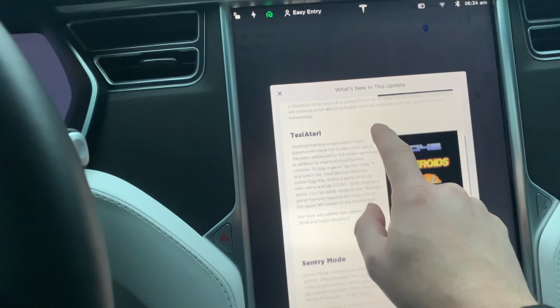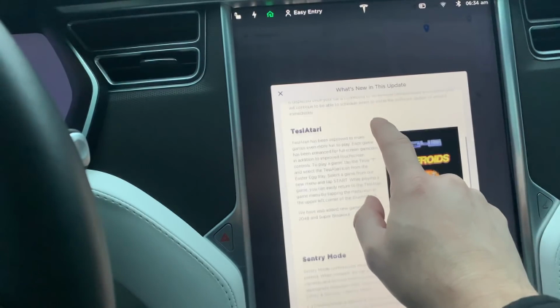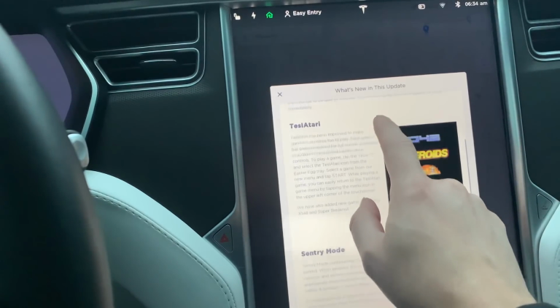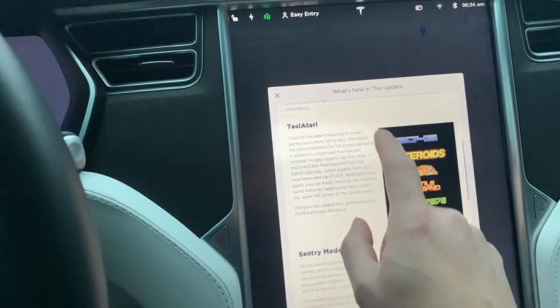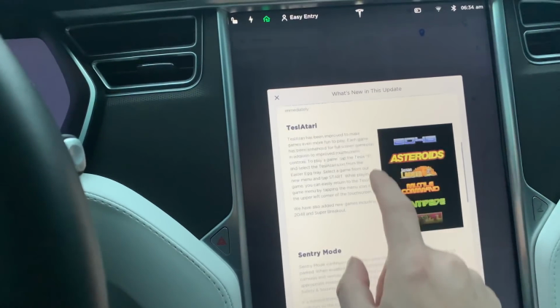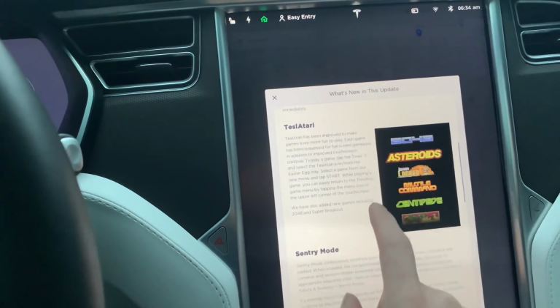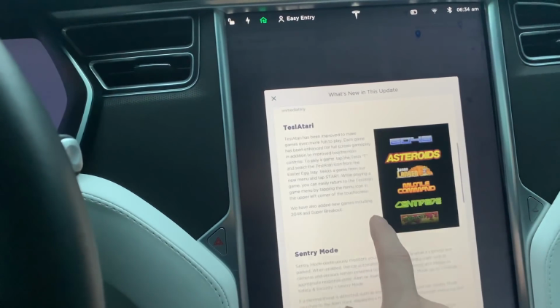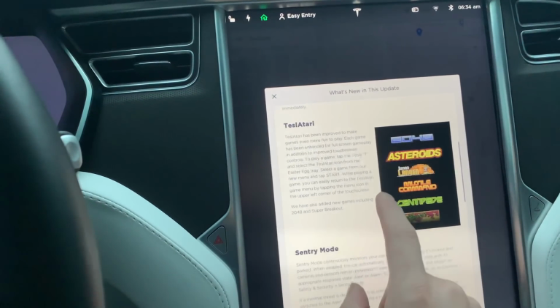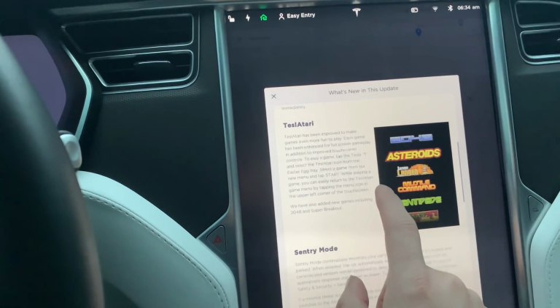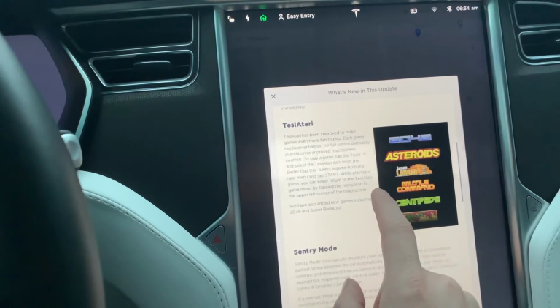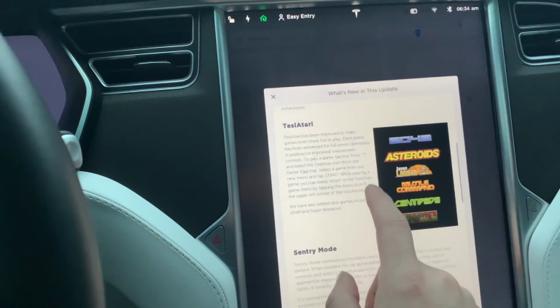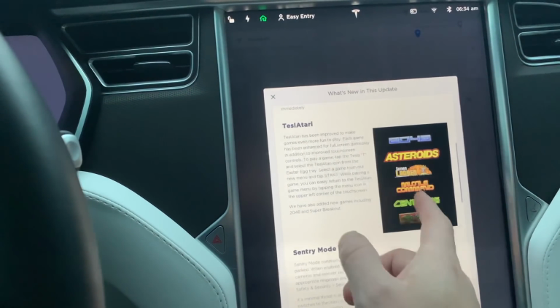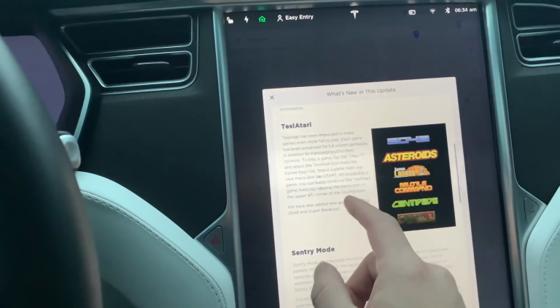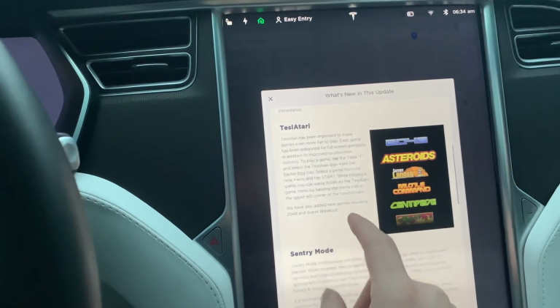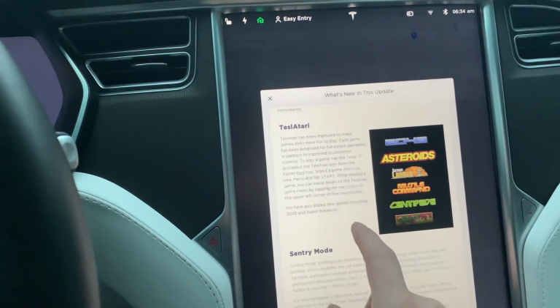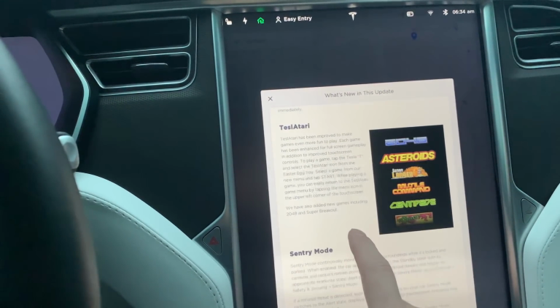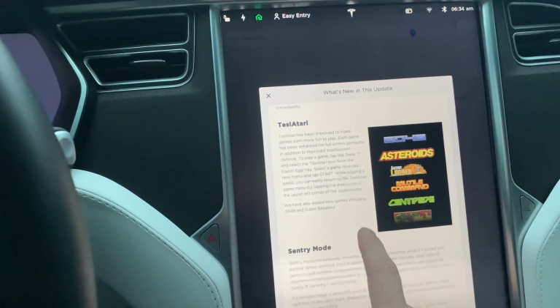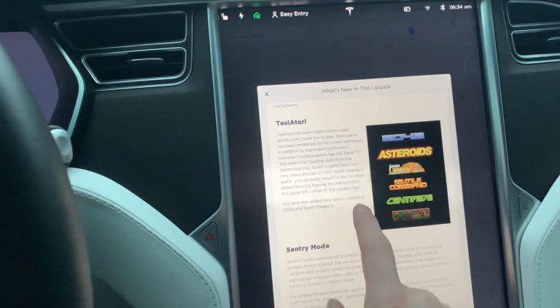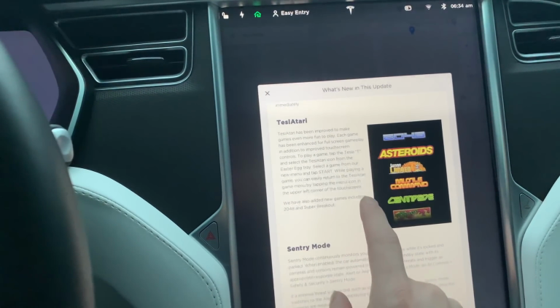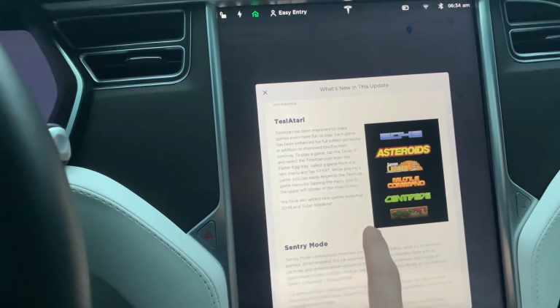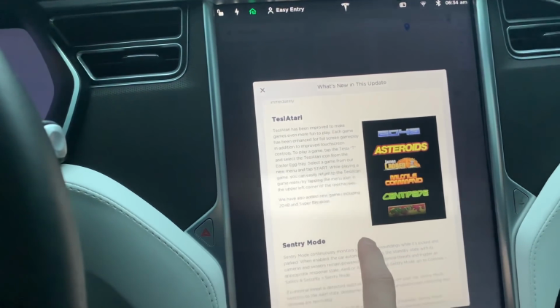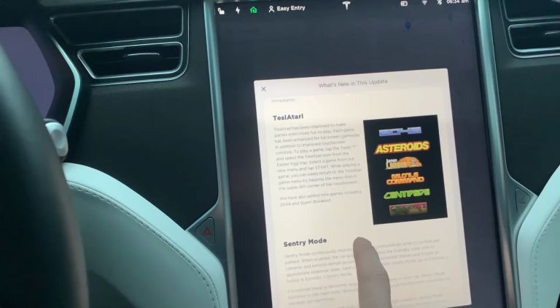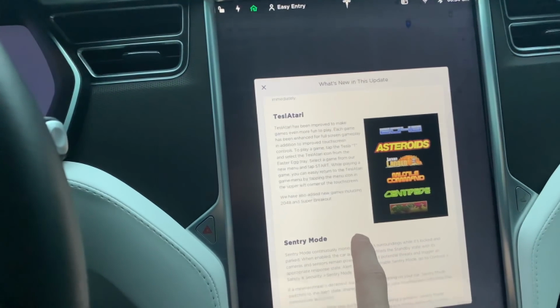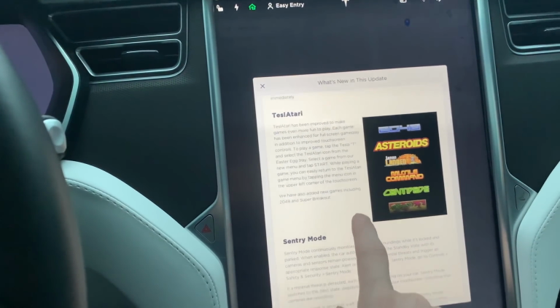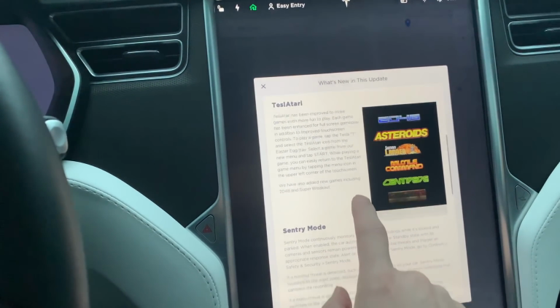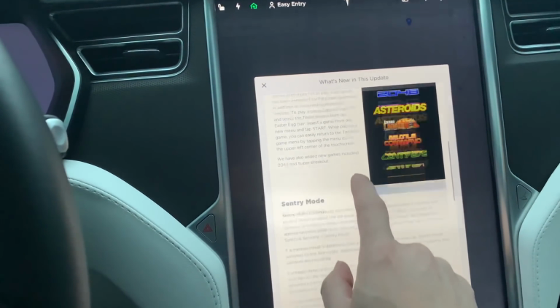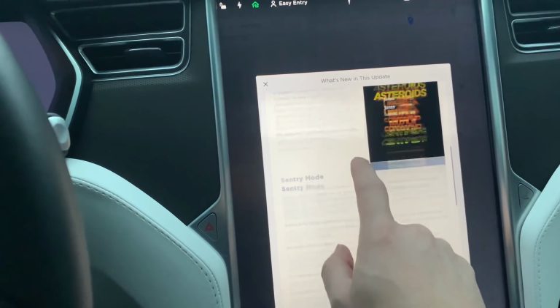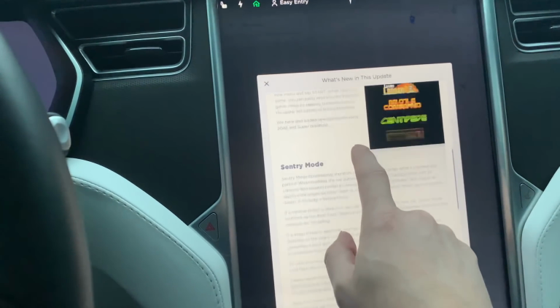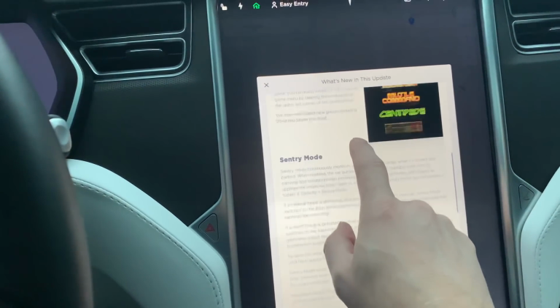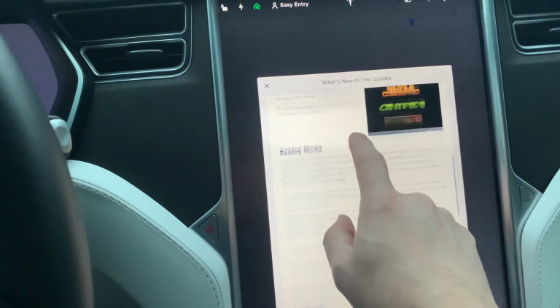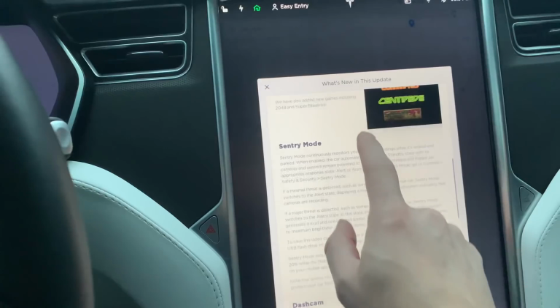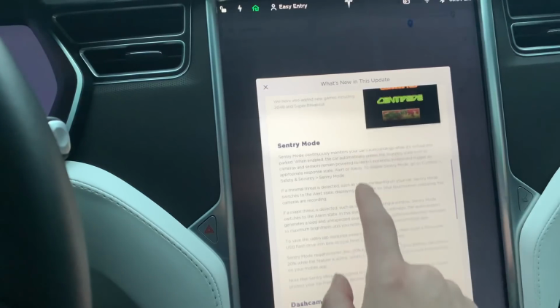New games — Tesla Atari. I'll have a chance to check that out. I don't play the games very often but it'll be kind of nice to see.